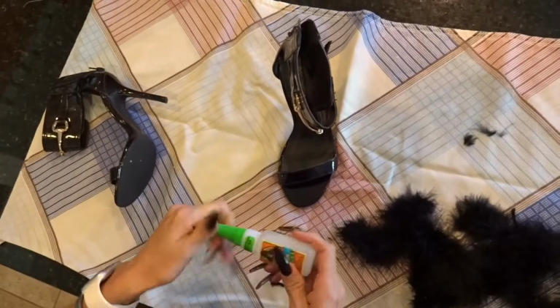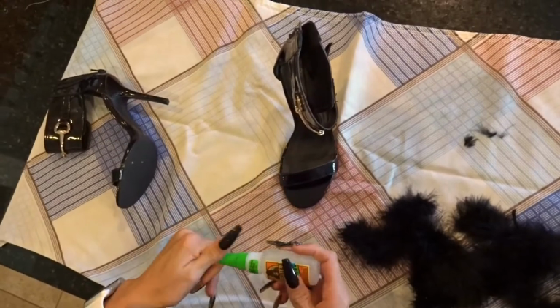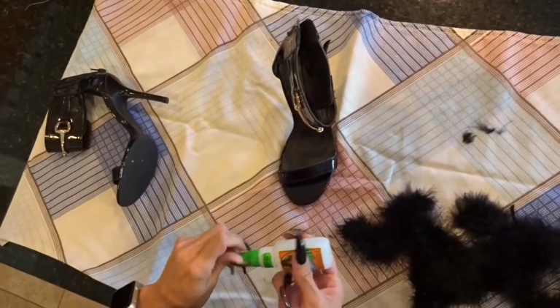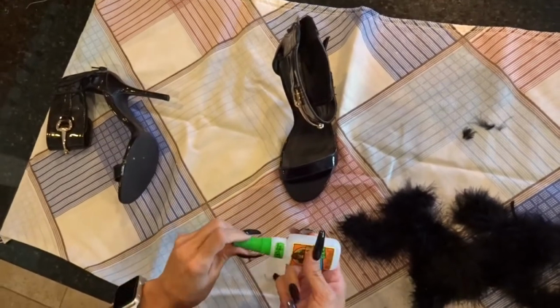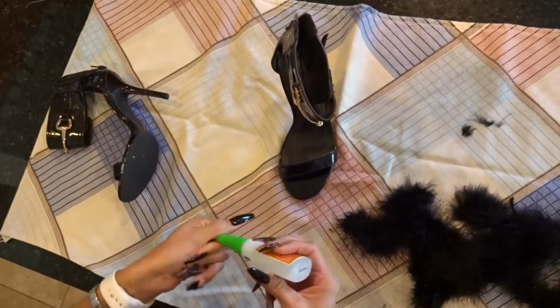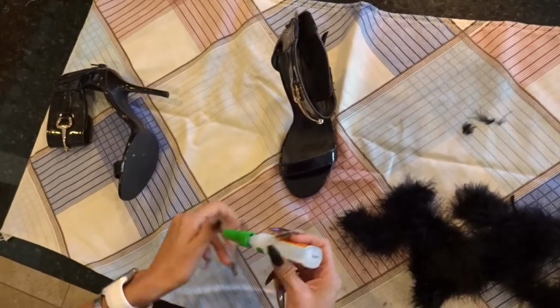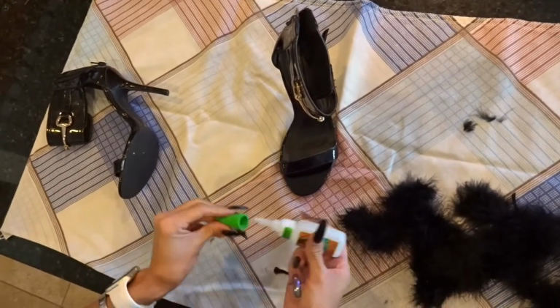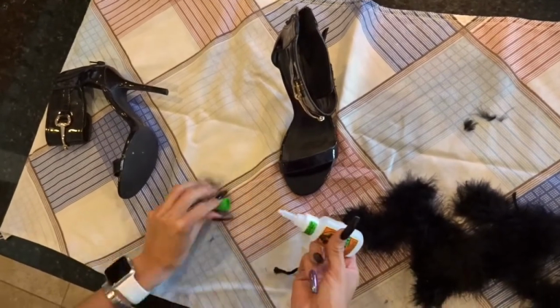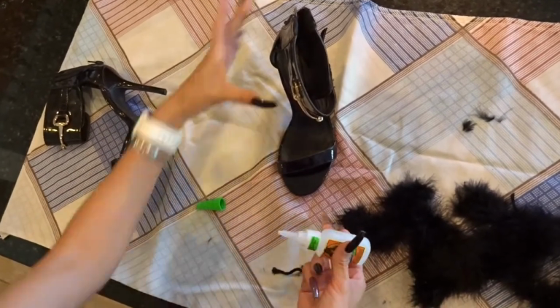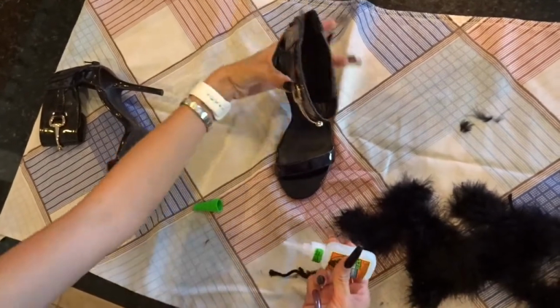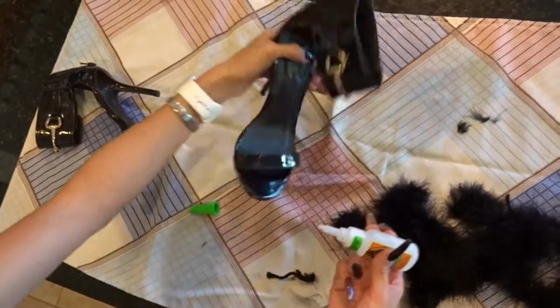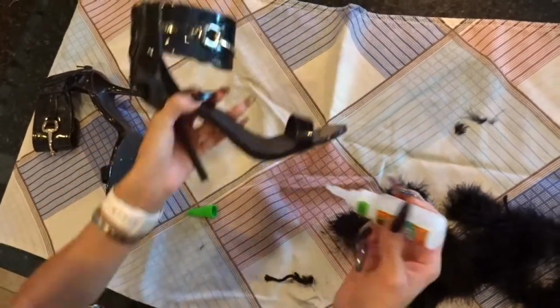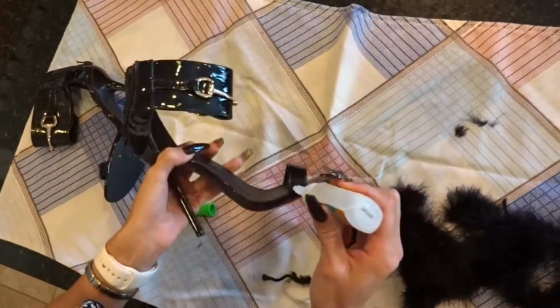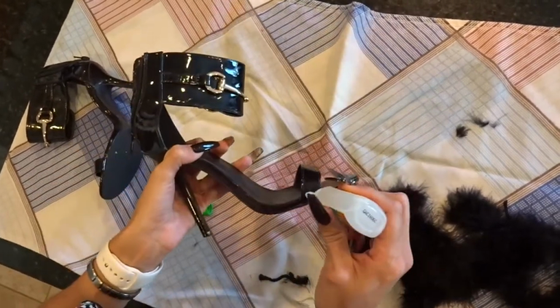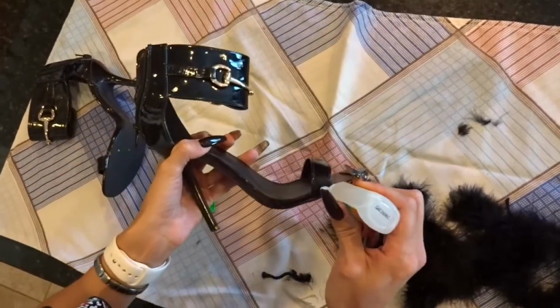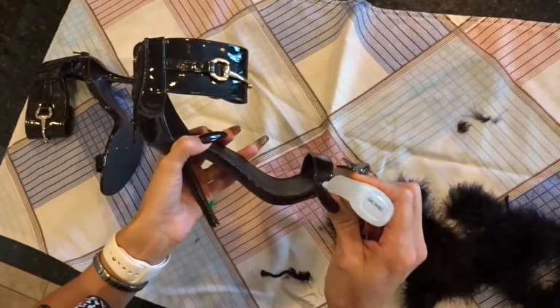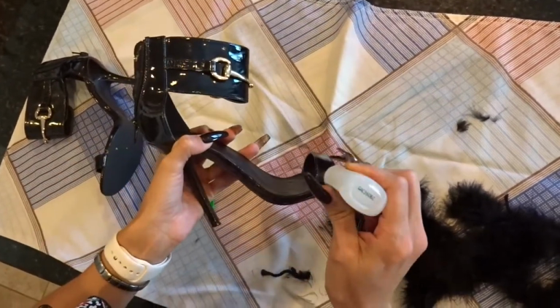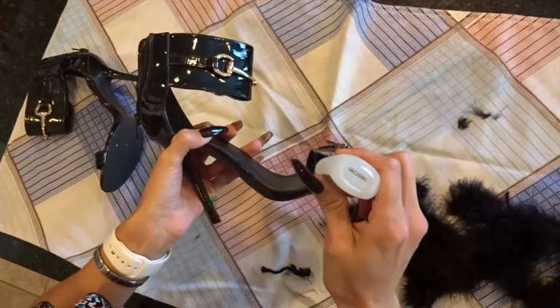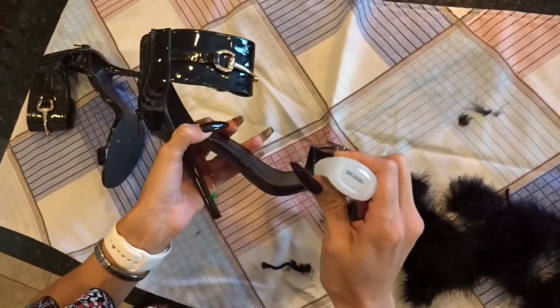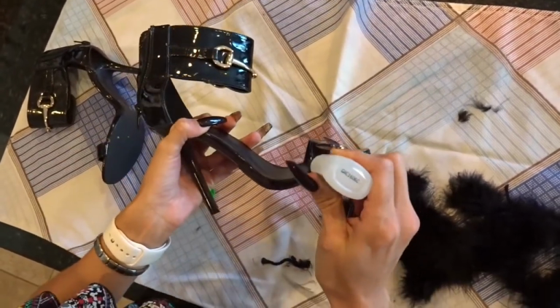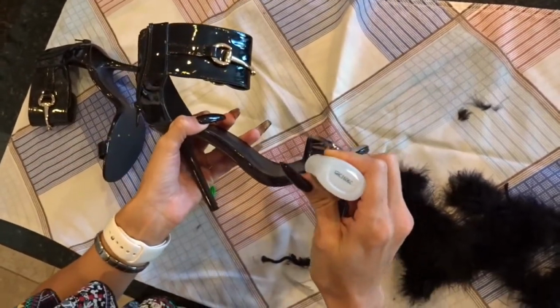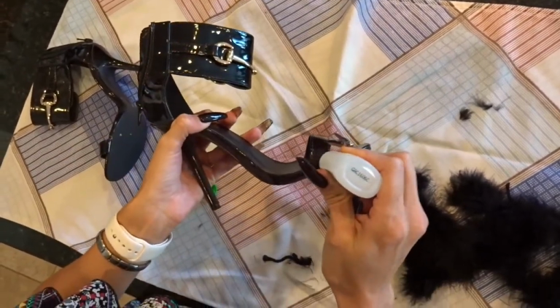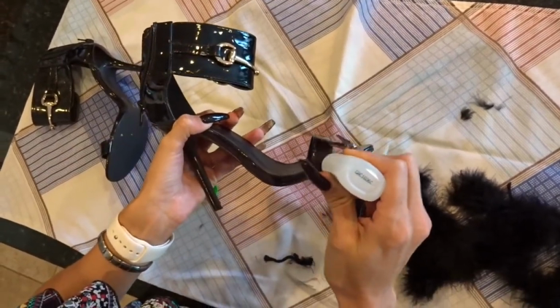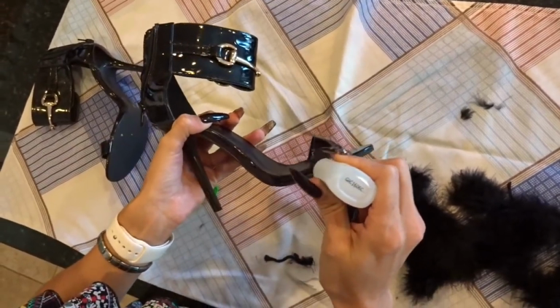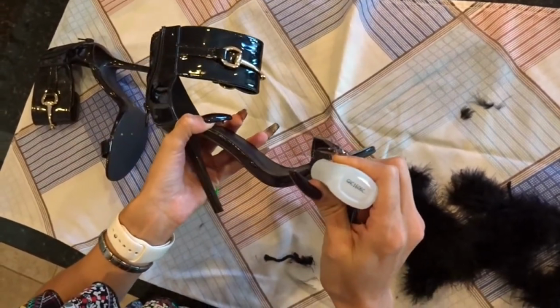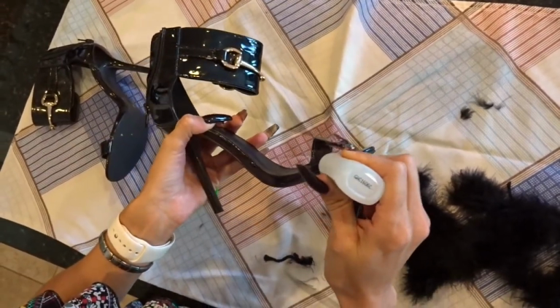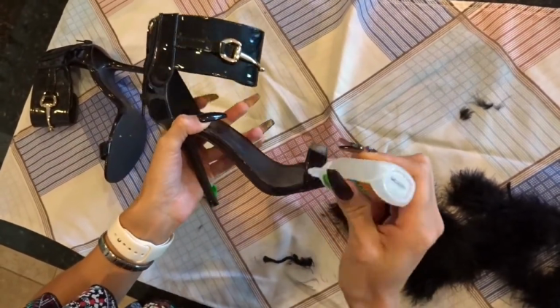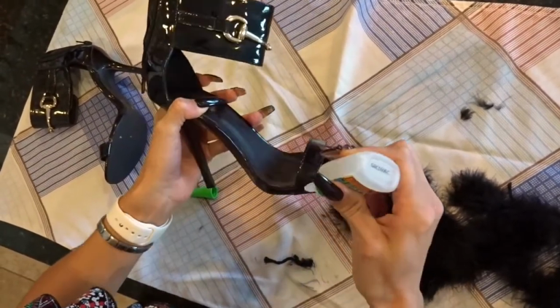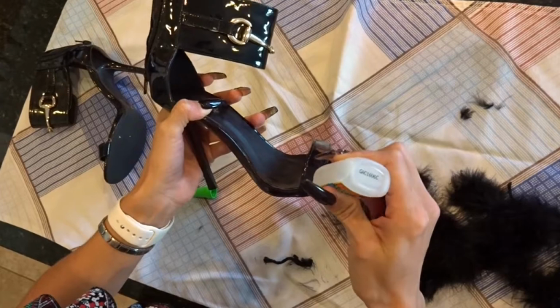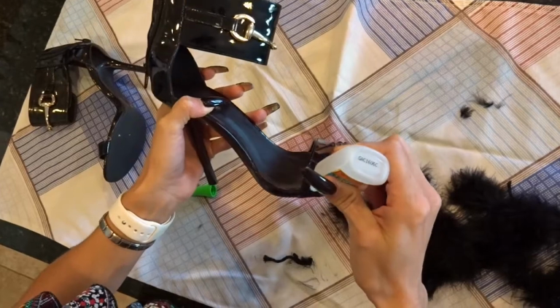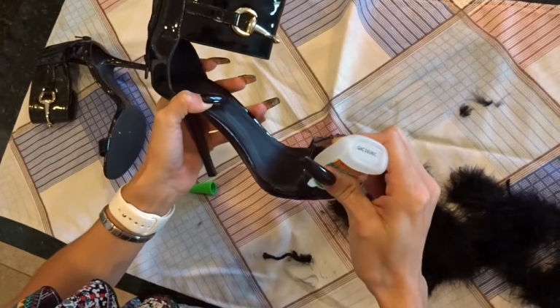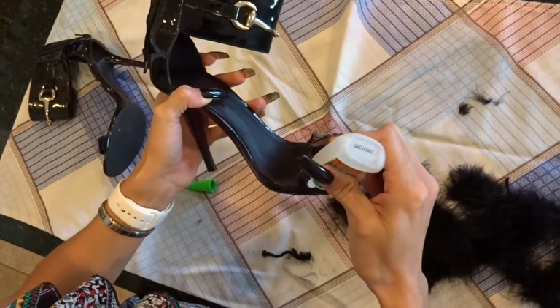Alright, now it's time for the glue, so just make sure you fully cover that strap.